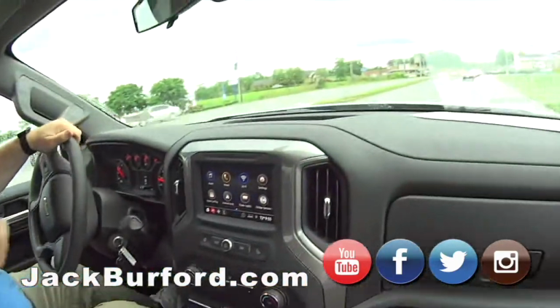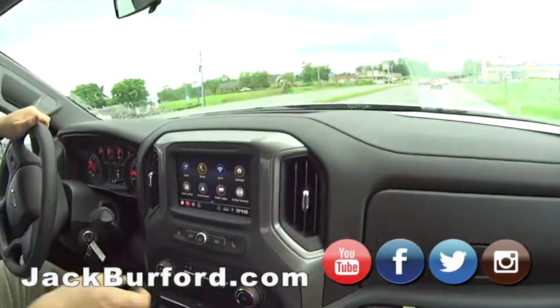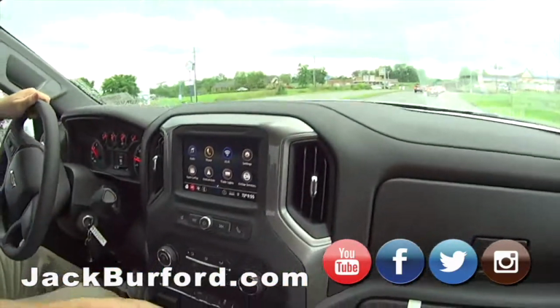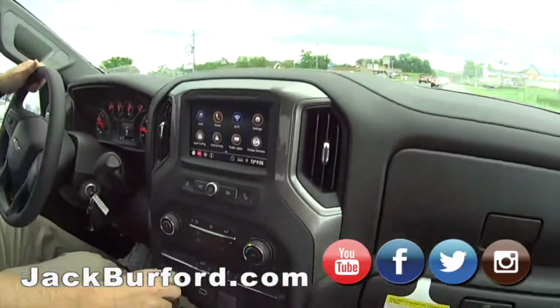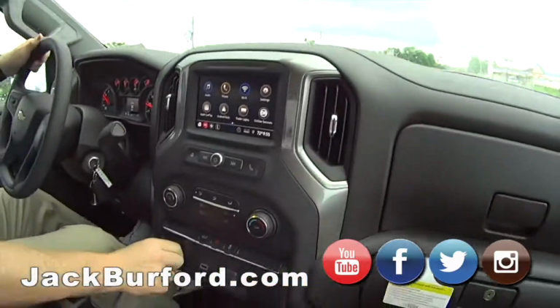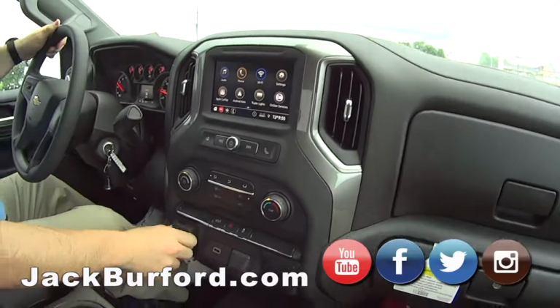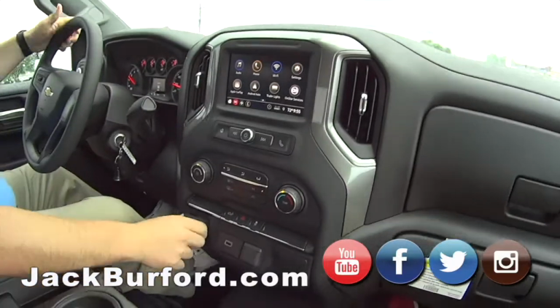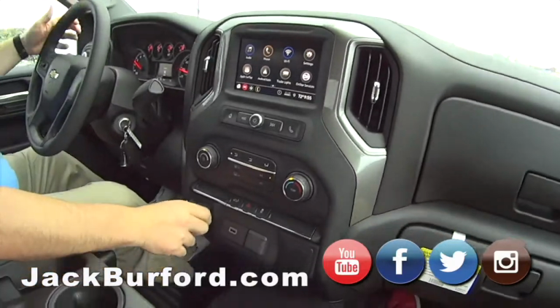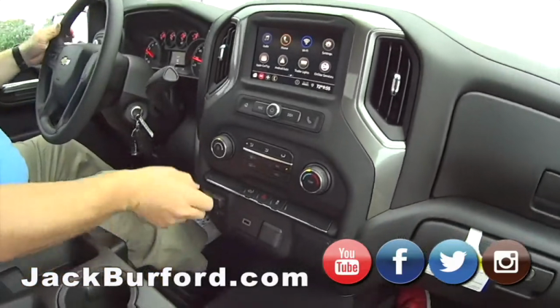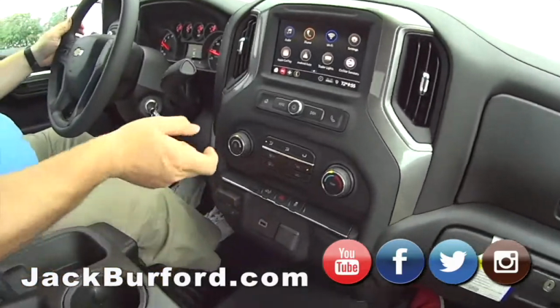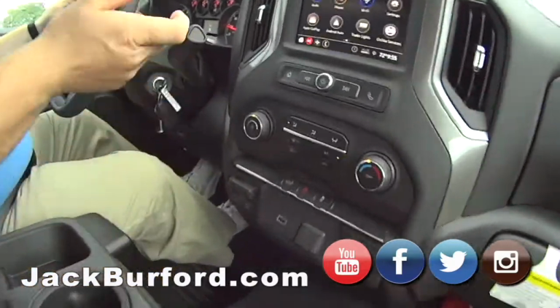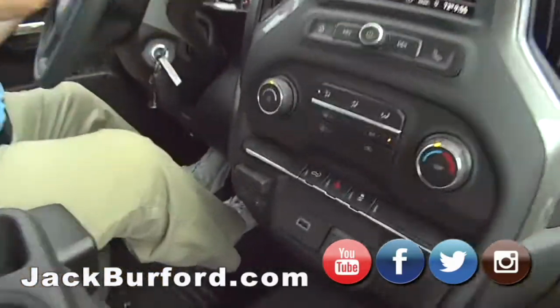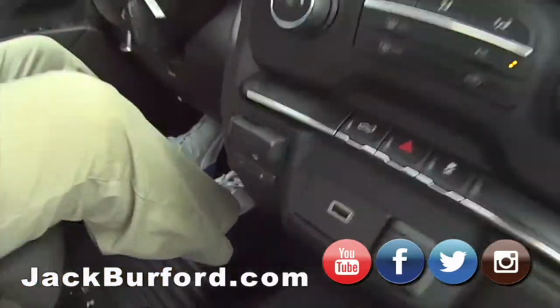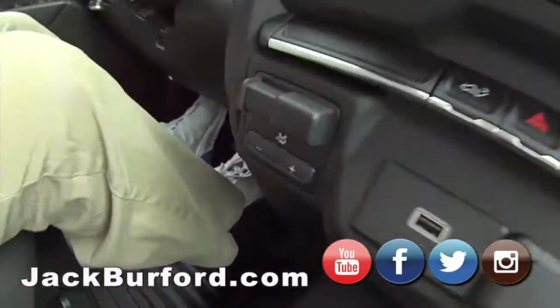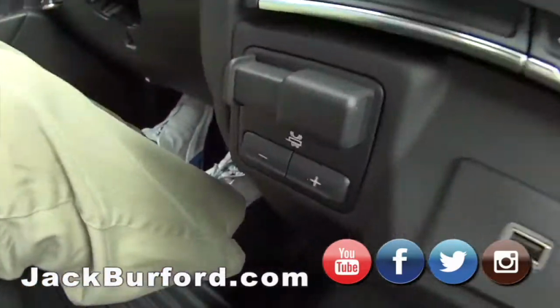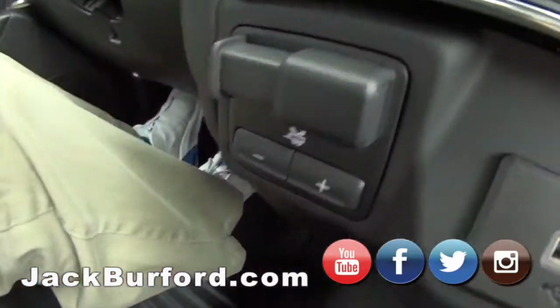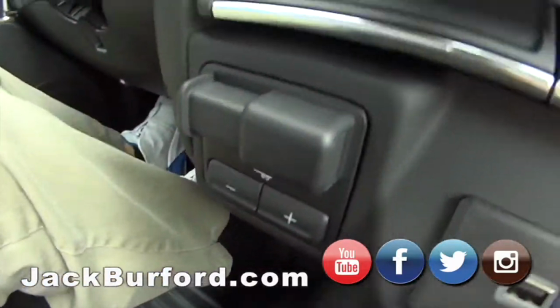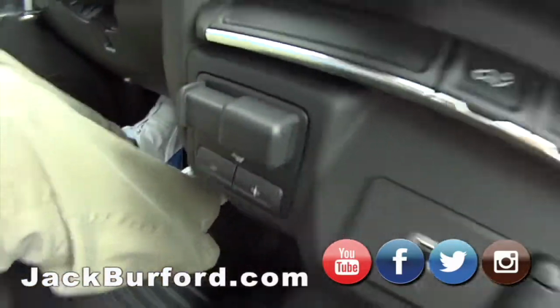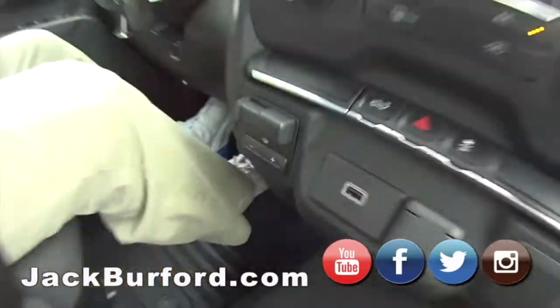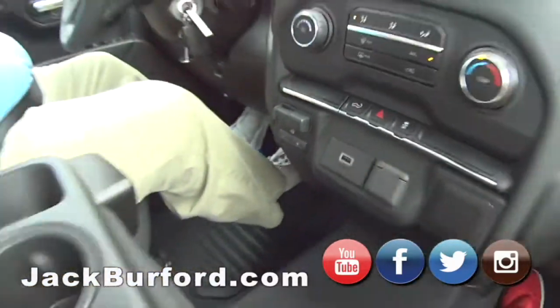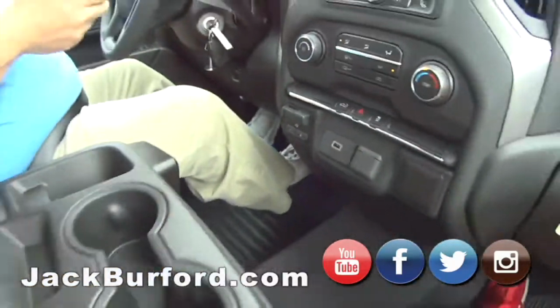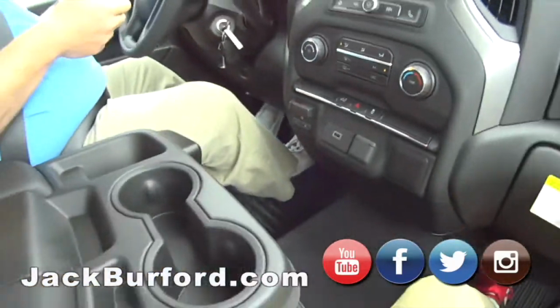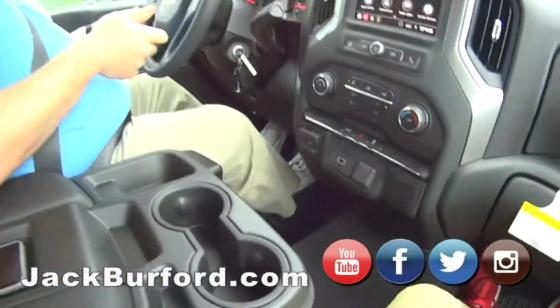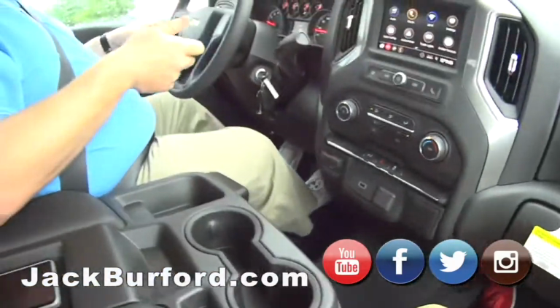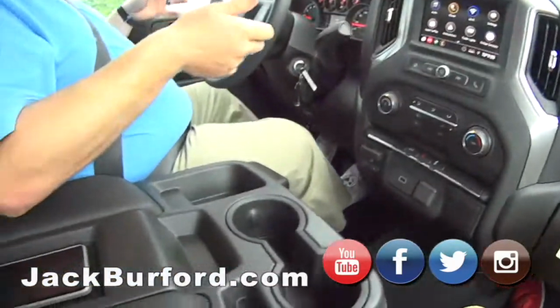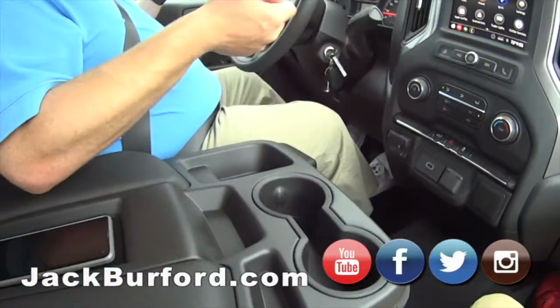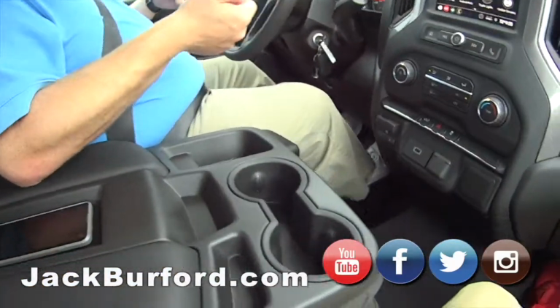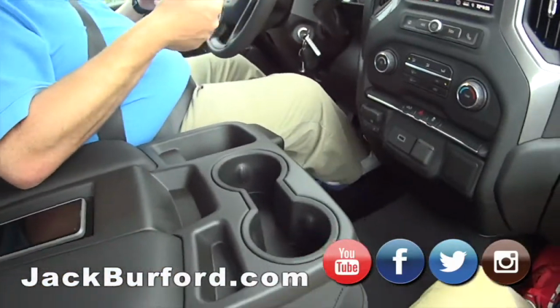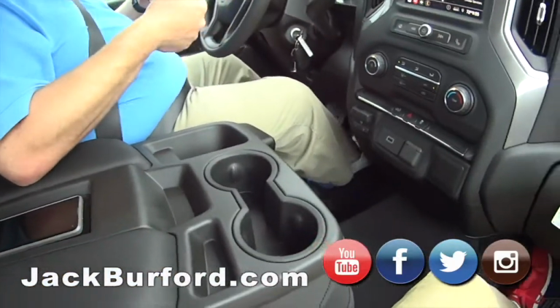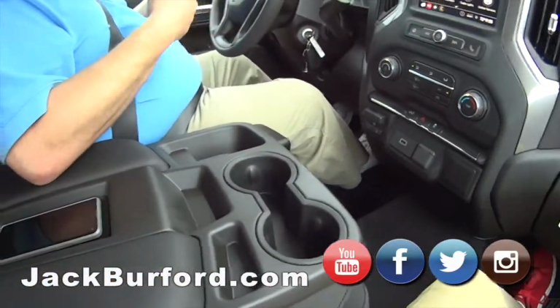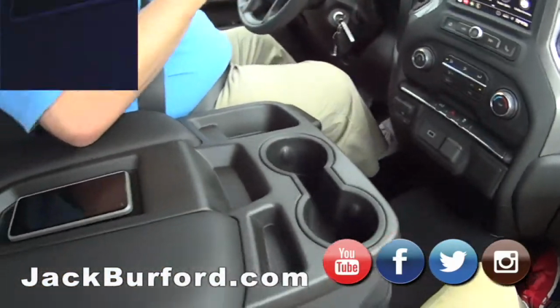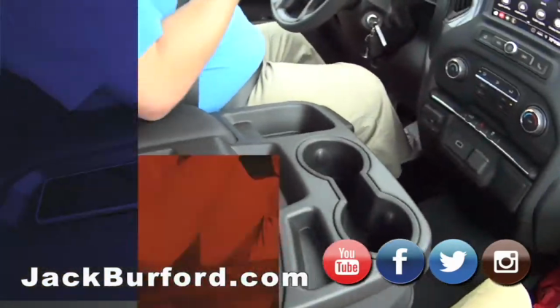It's got the trailer brakes and everything. The trailer package. It can pull.